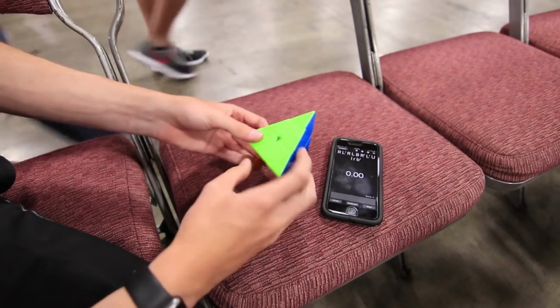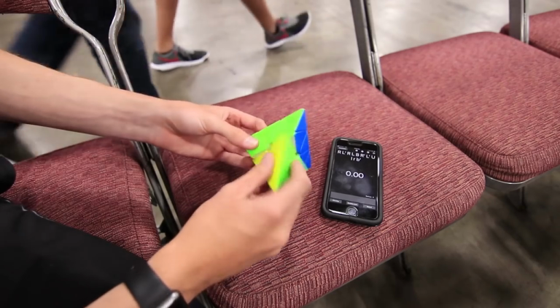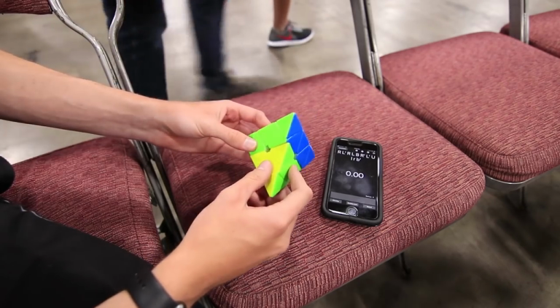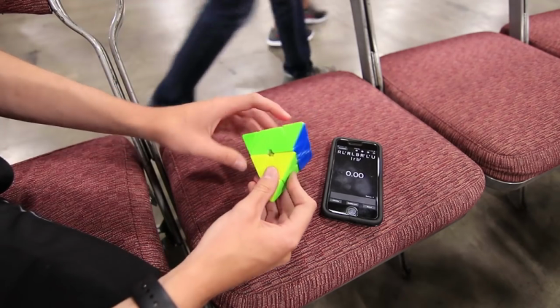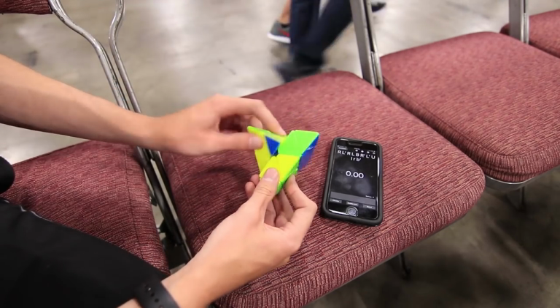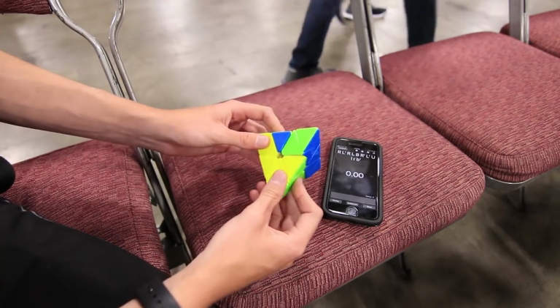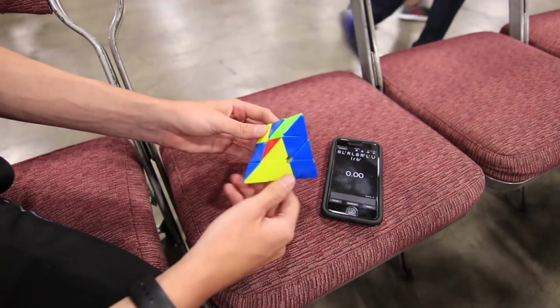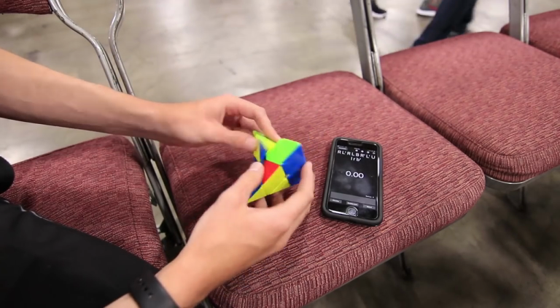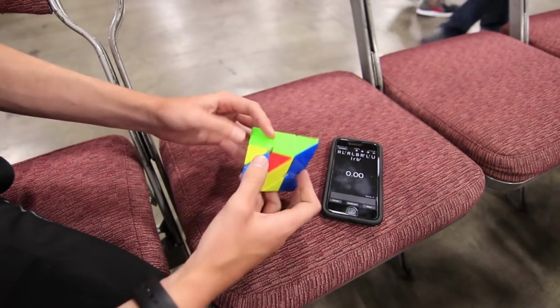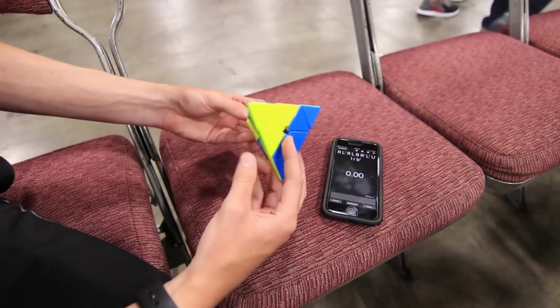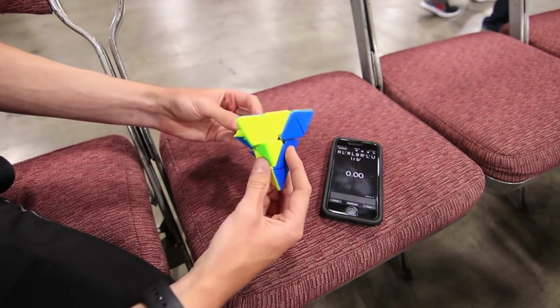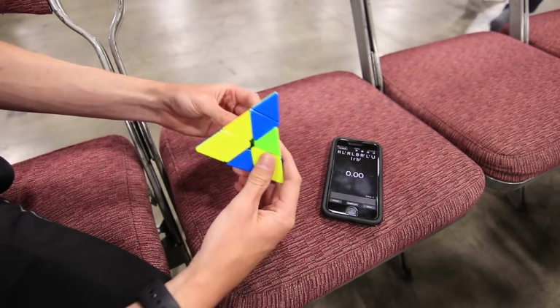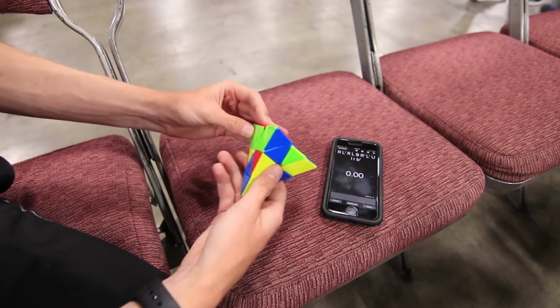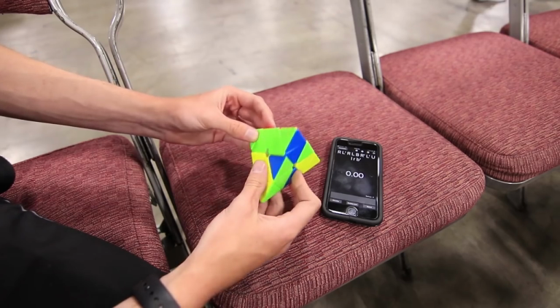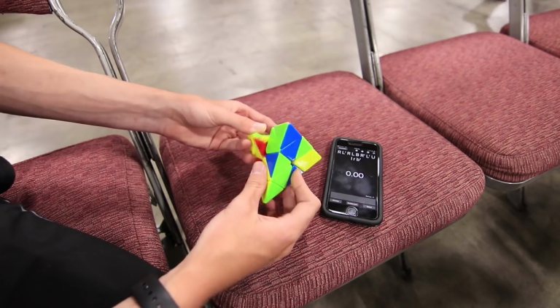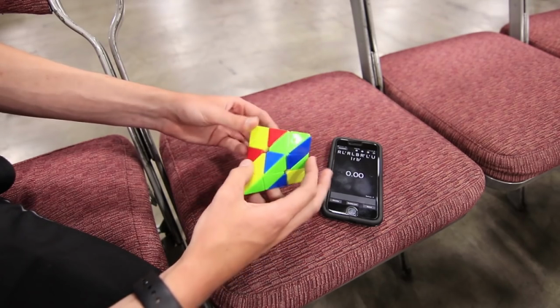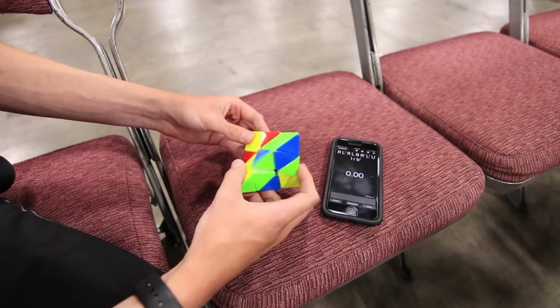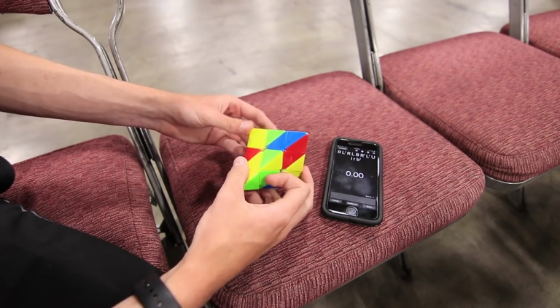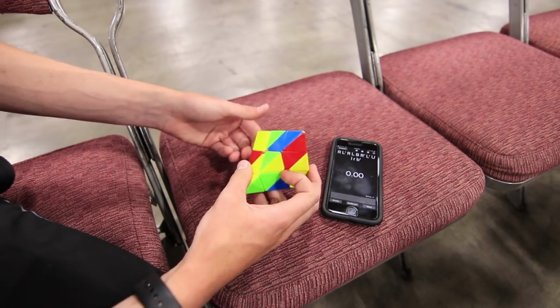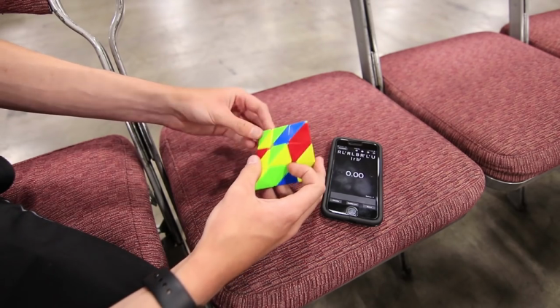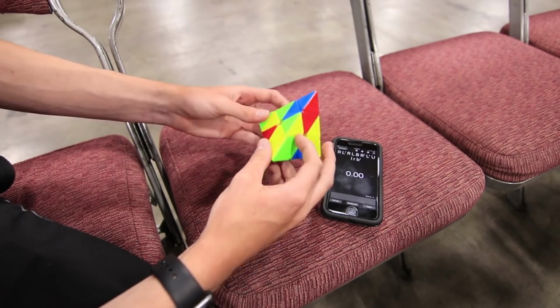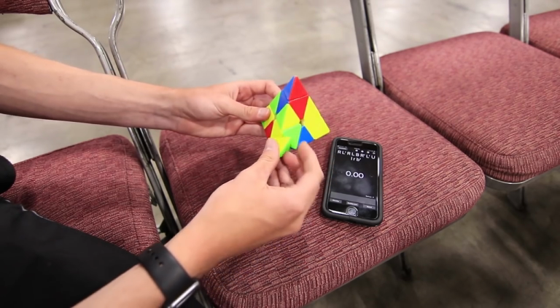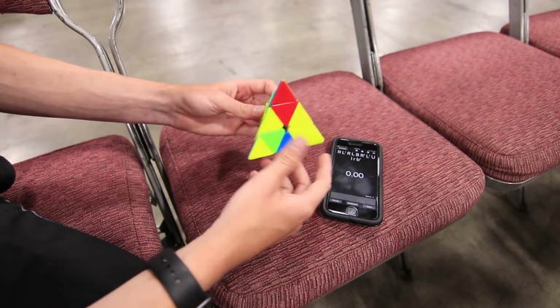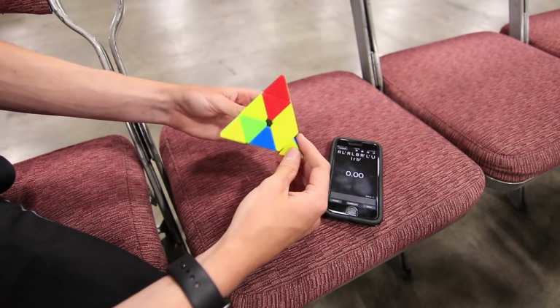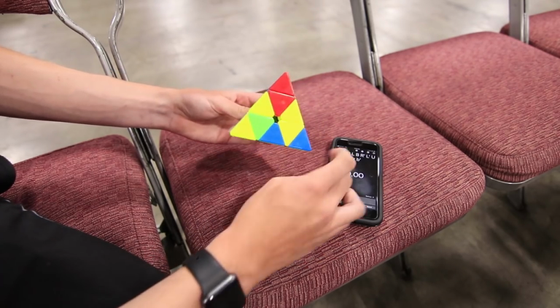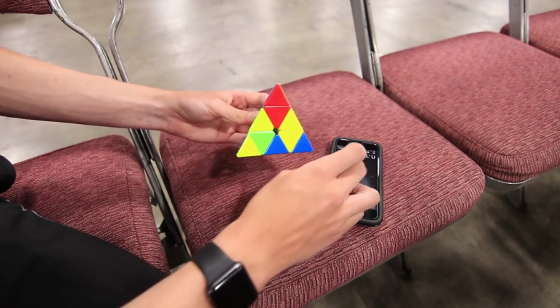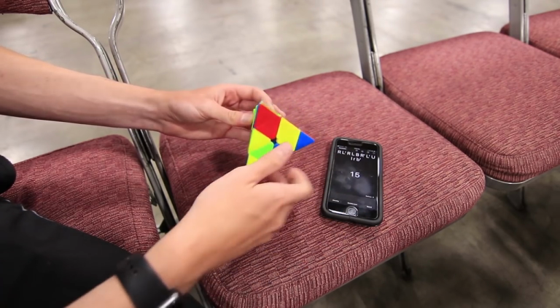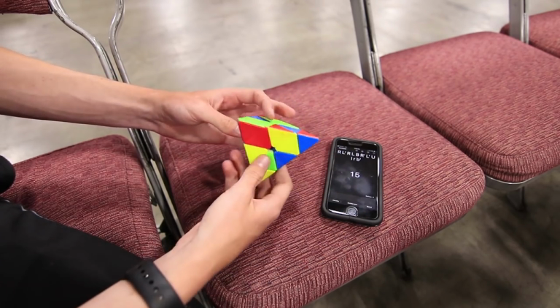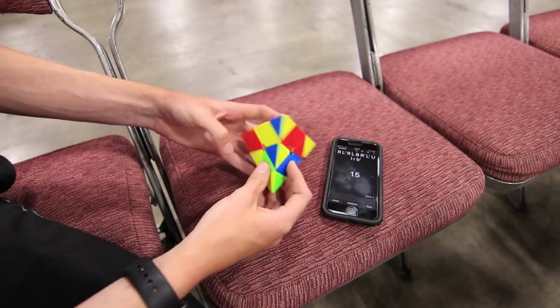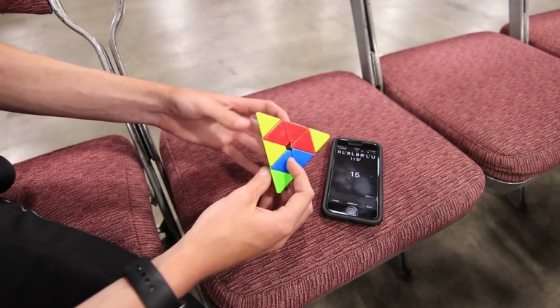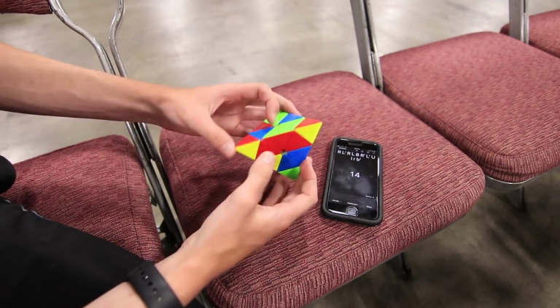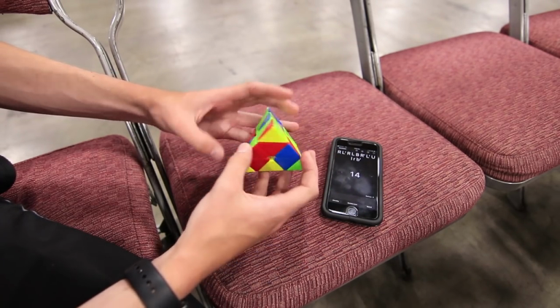Let's just do some quick practice for Pyraminx. I'm not really hoping for anything in particular with my times, just something decent — maybe even making round two would be nice.